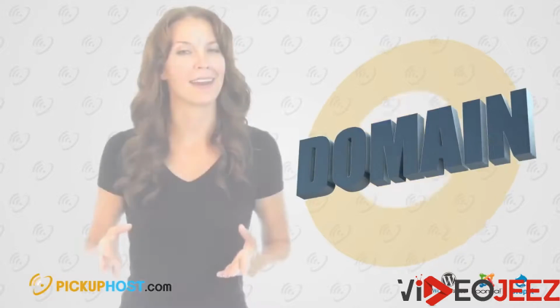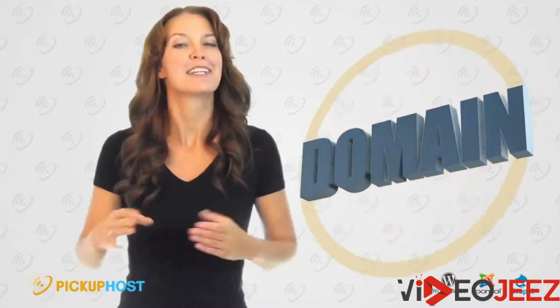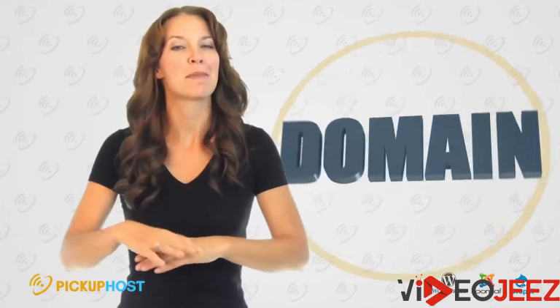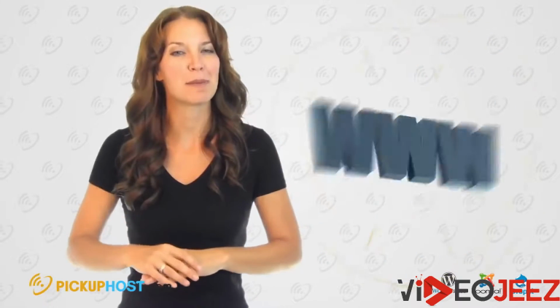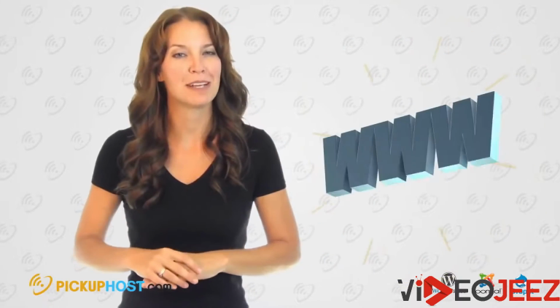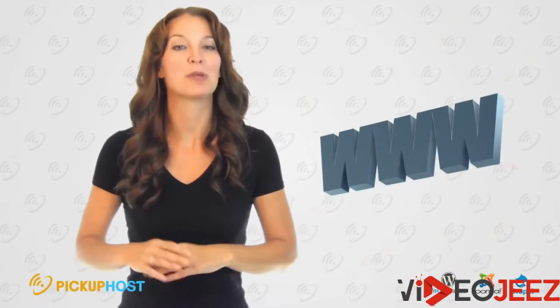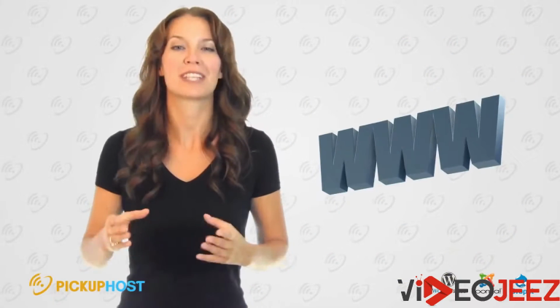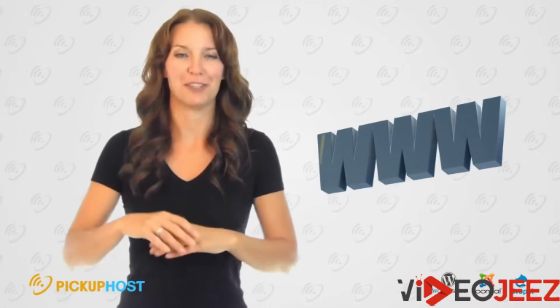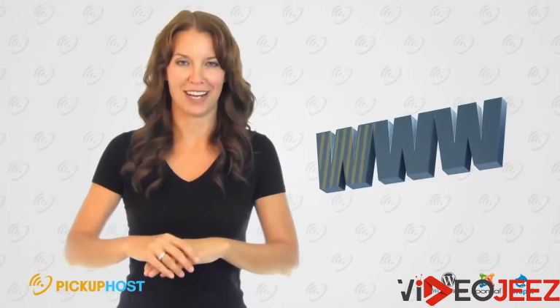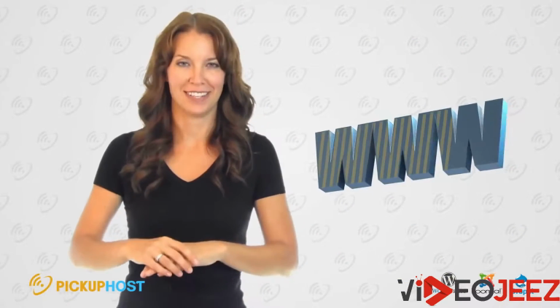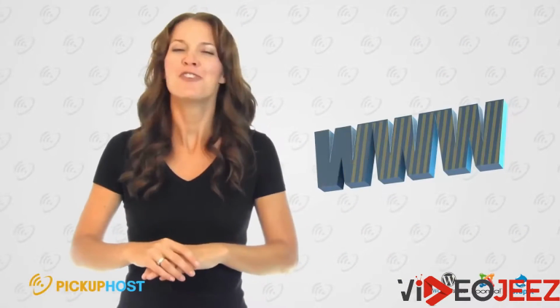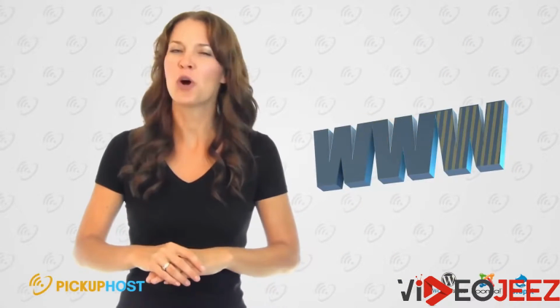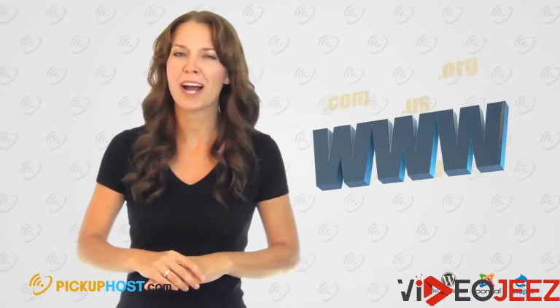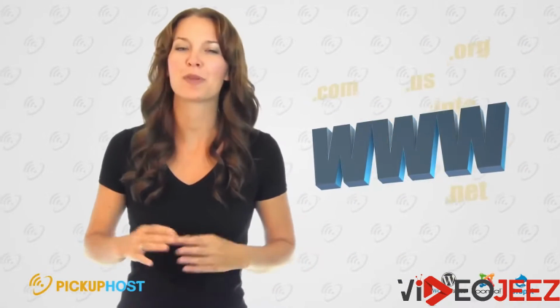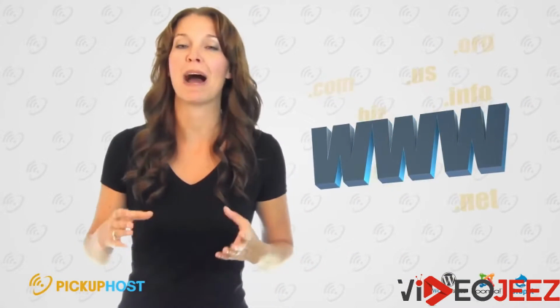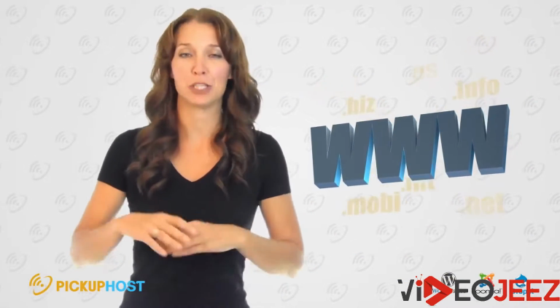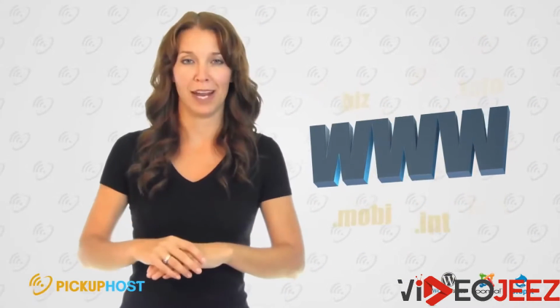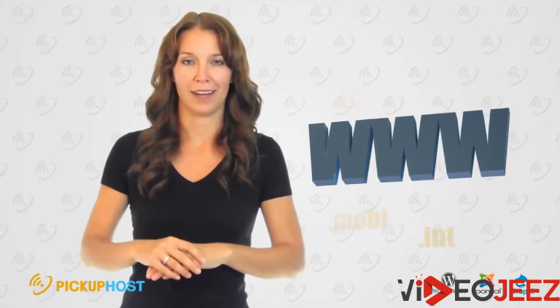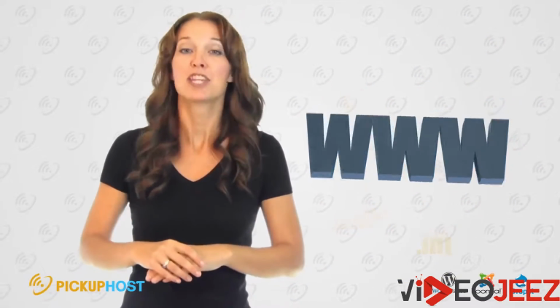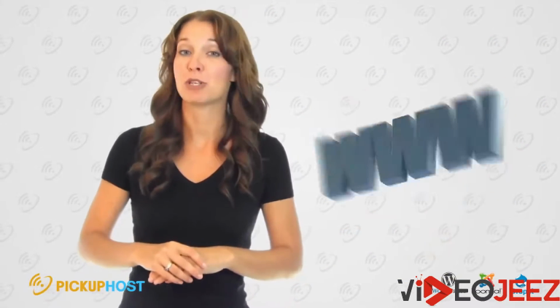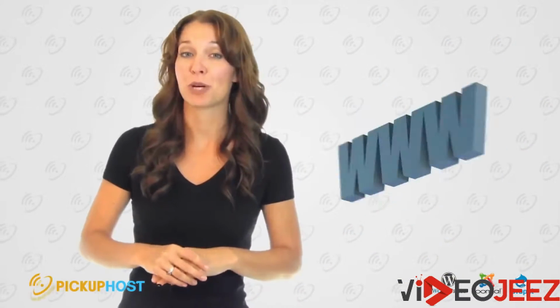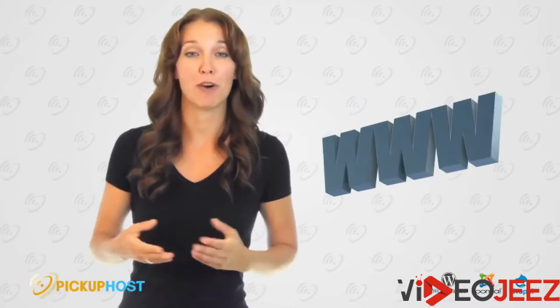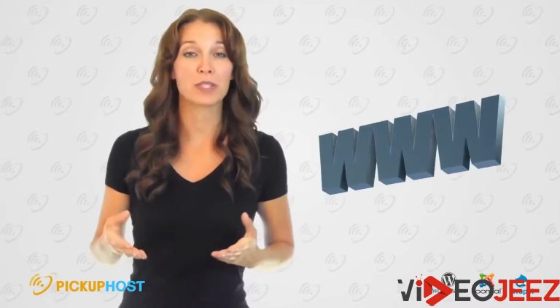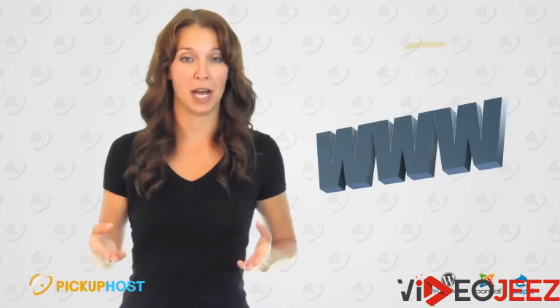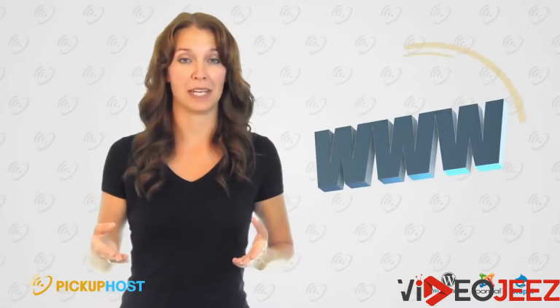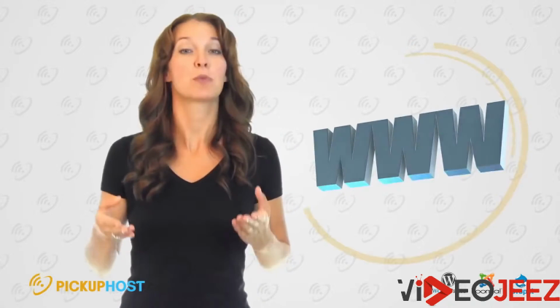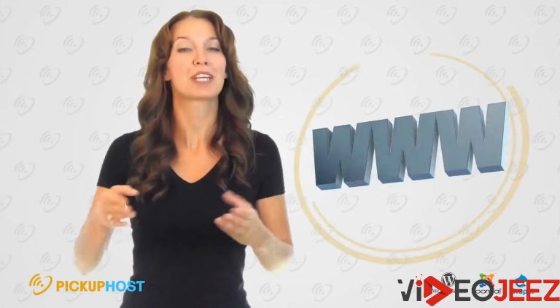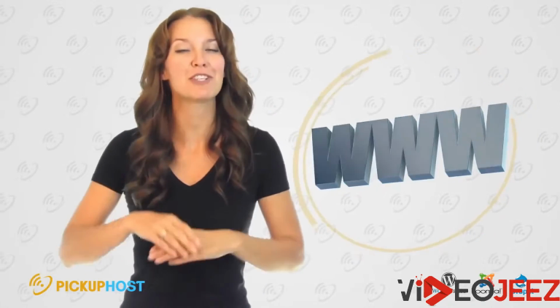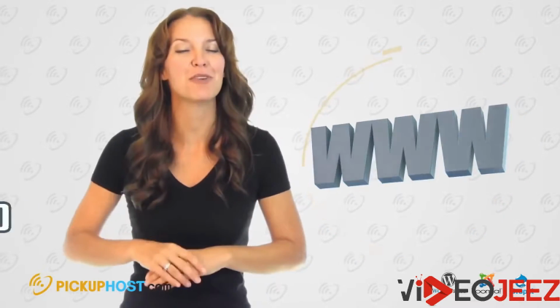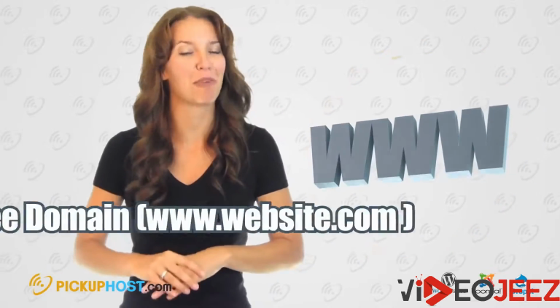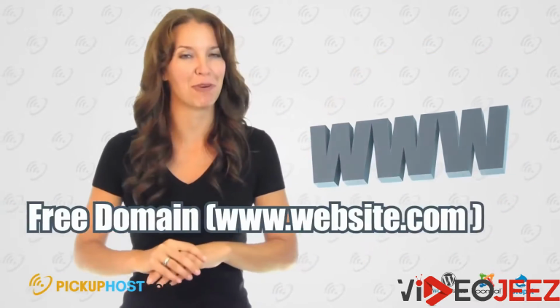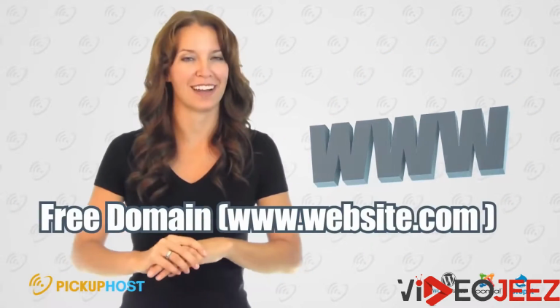Domain — your website address. No rush with buying a domain. The majority of hosting companies will give it to you for free.